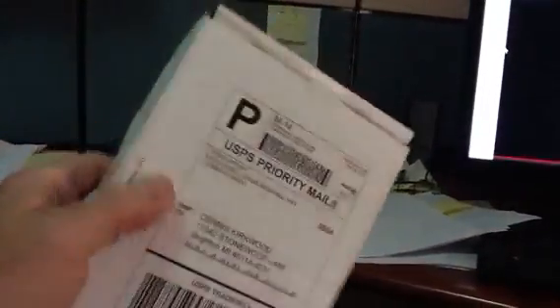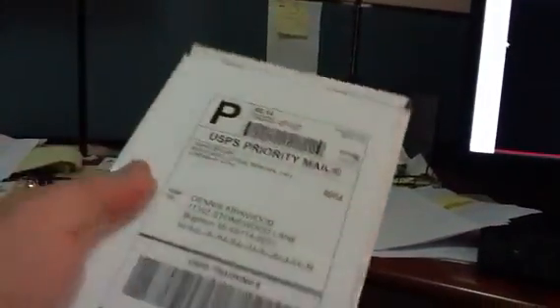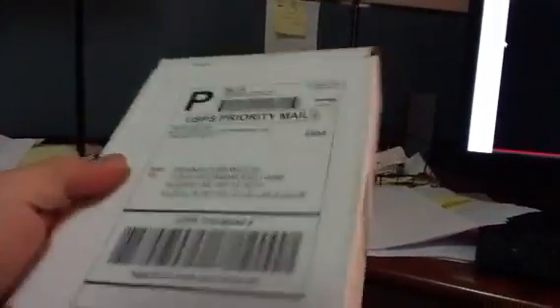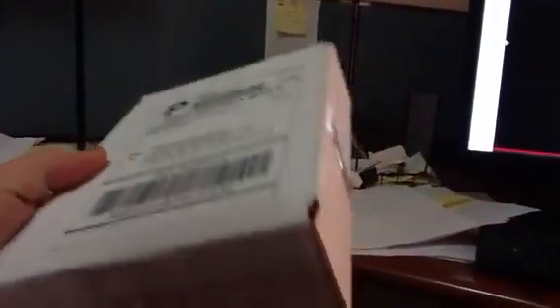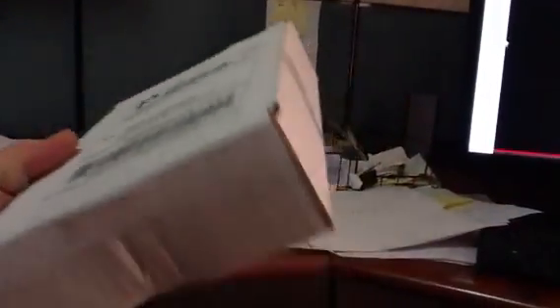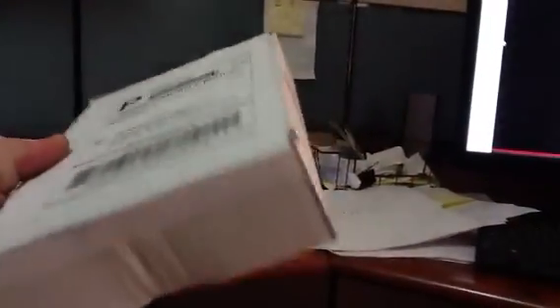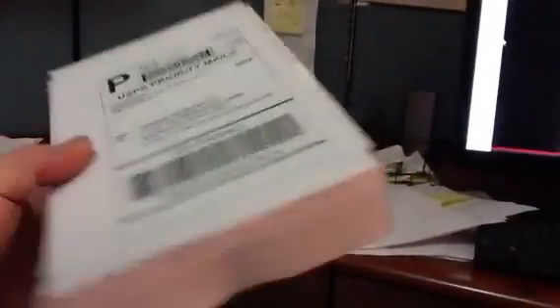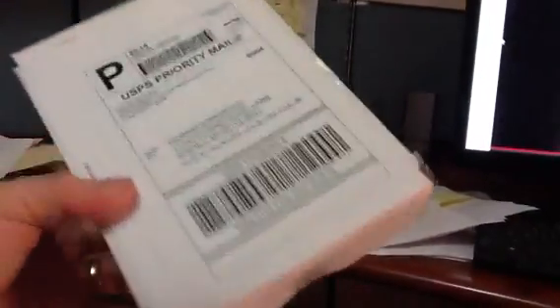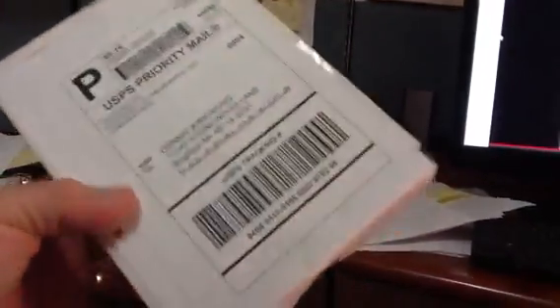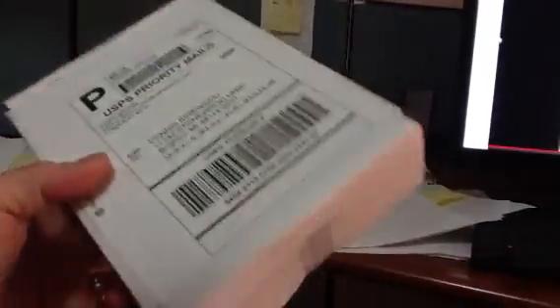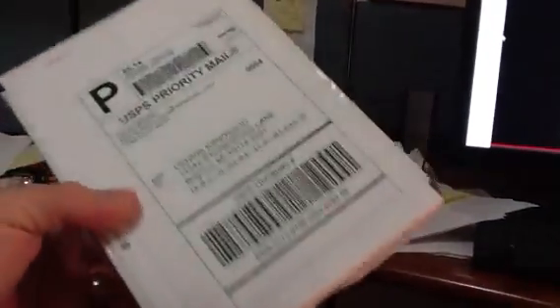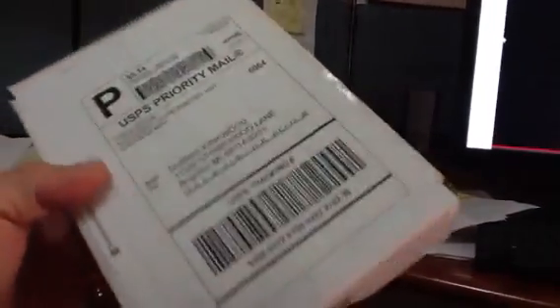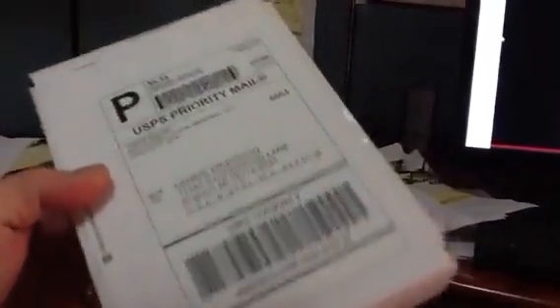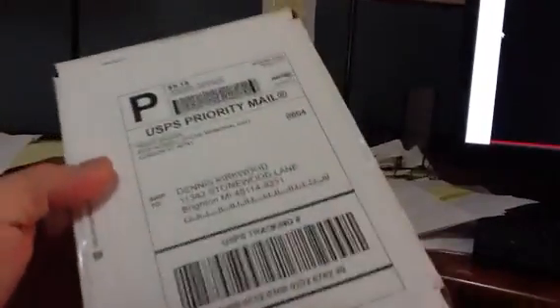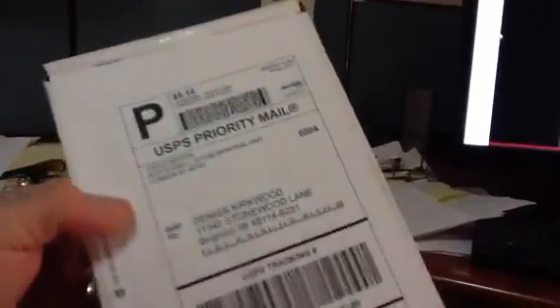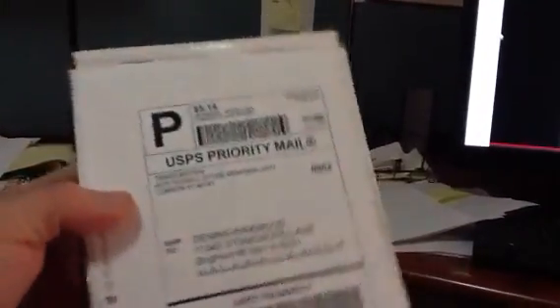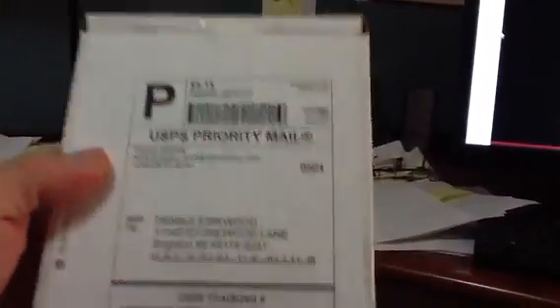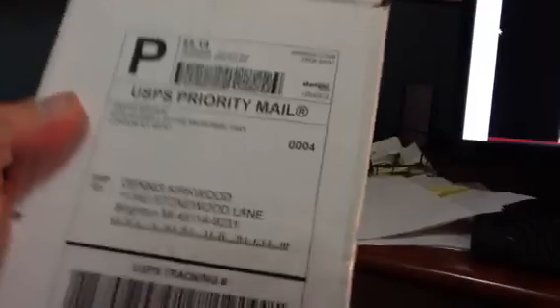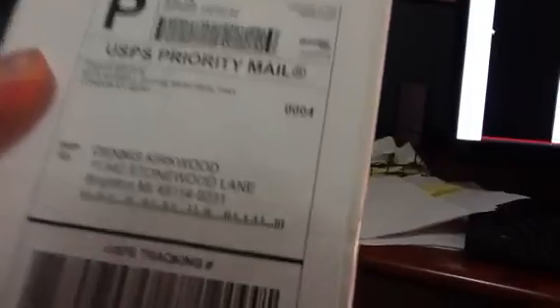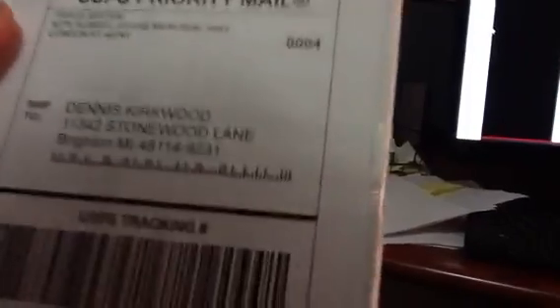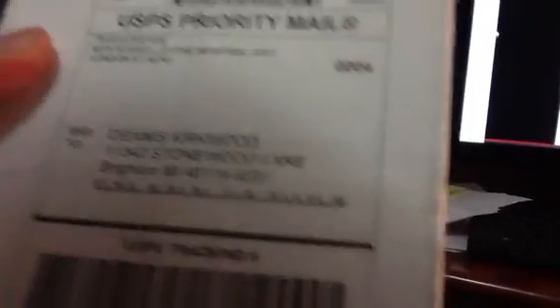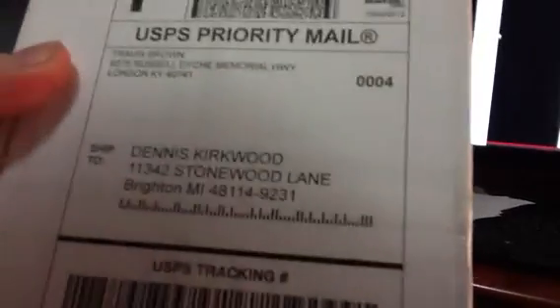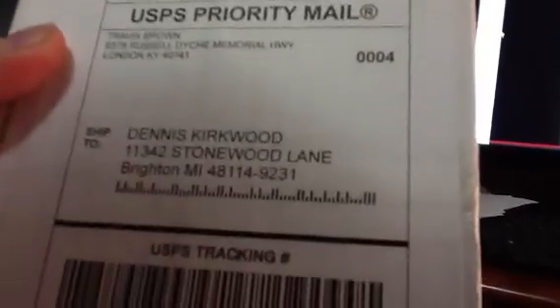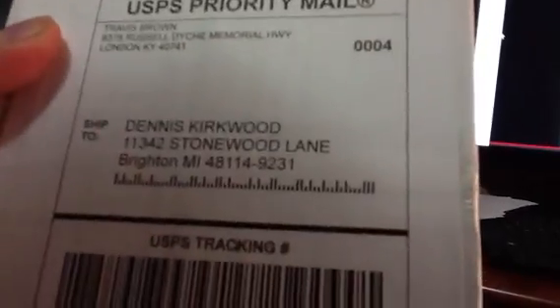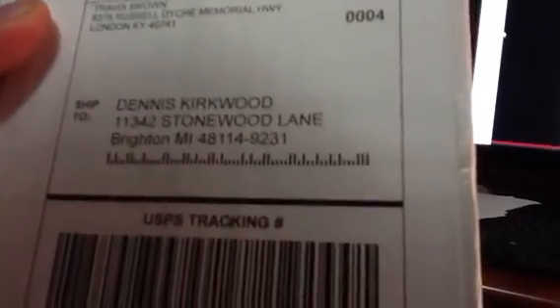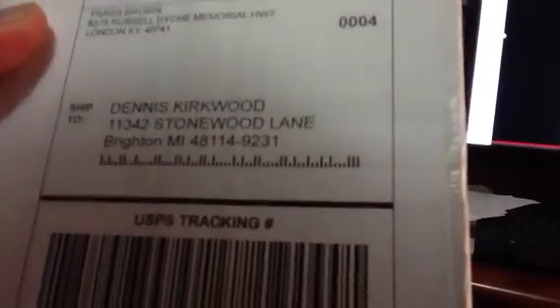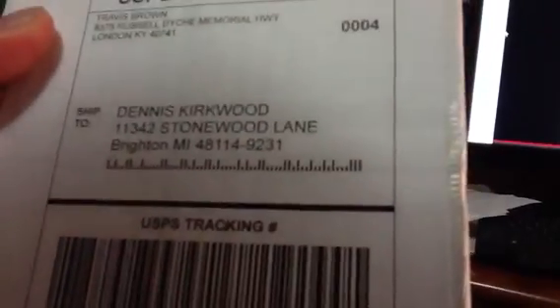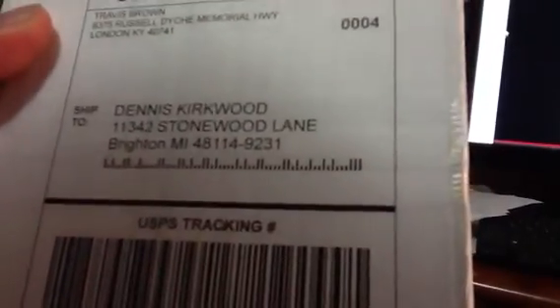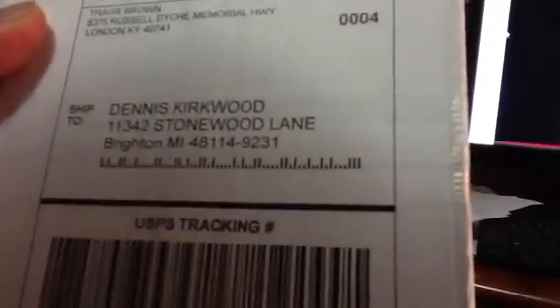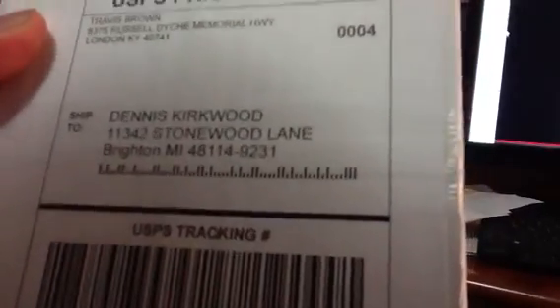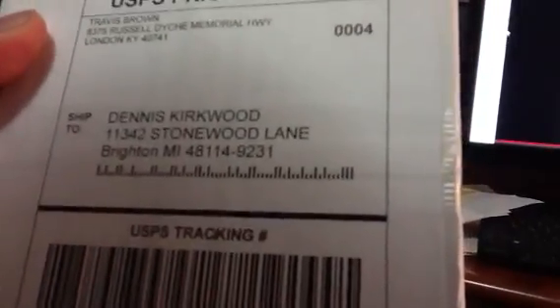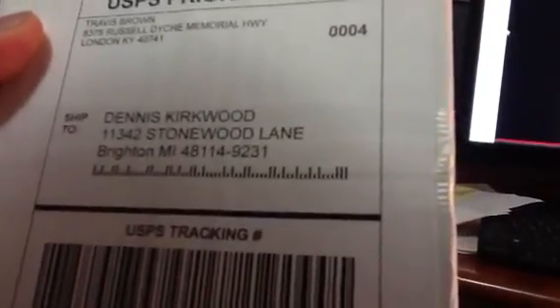It's a six inch, eight inch by two inch package. It weighs seven ounces. It's going up to Michigan.